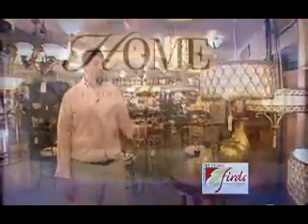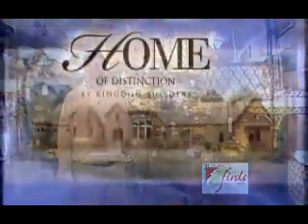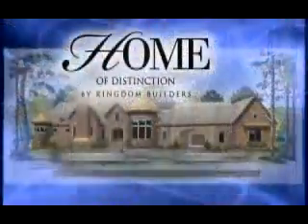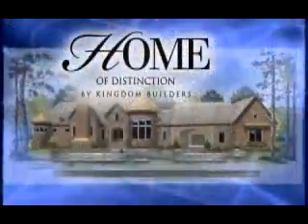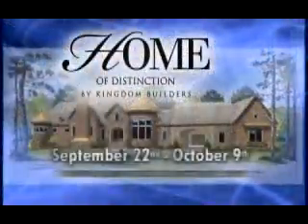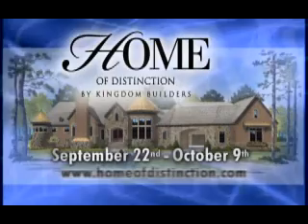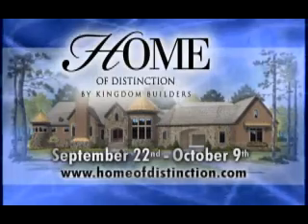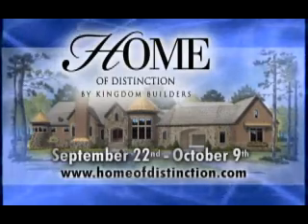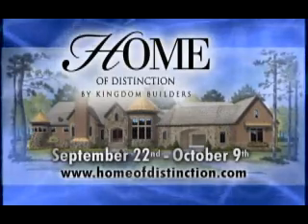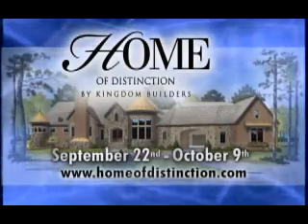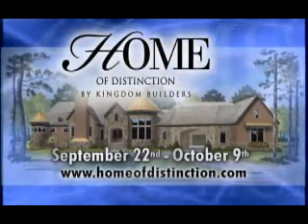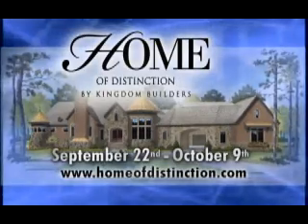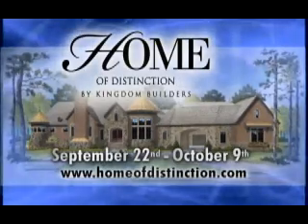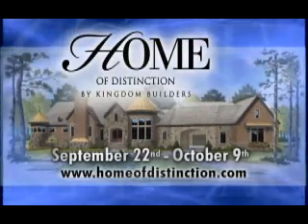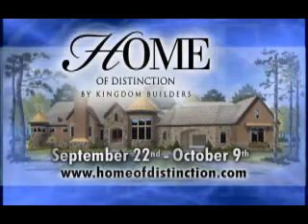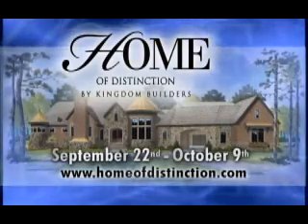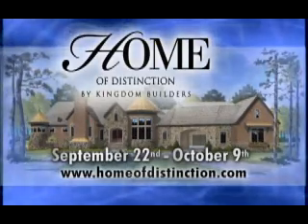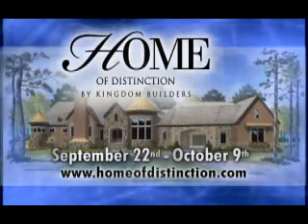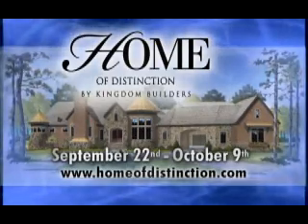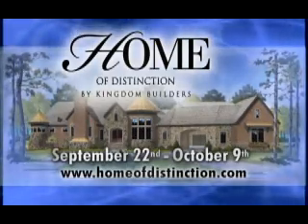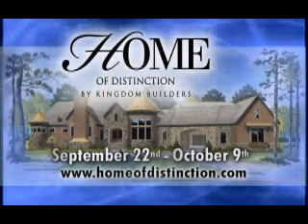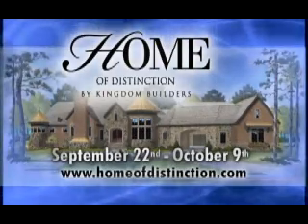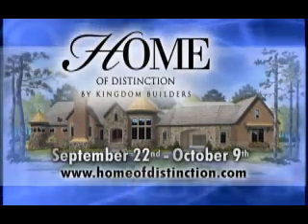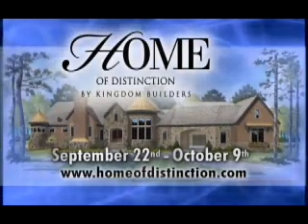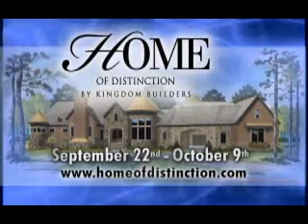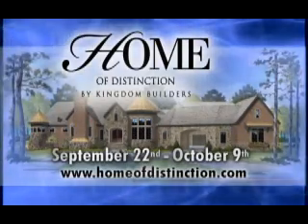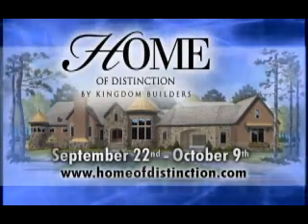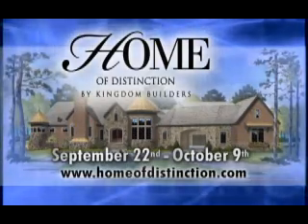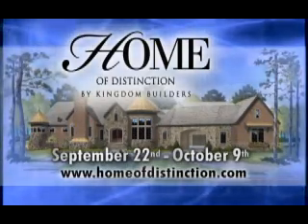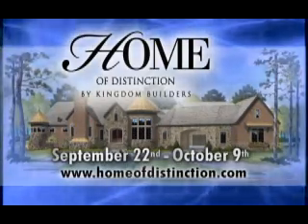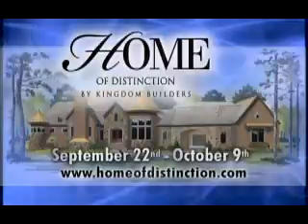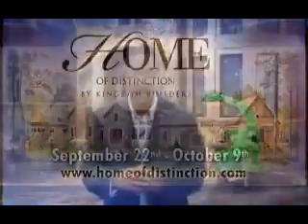Tours are available September 22nd through October 9th. Learn more at homeofdistinction.com and click Charlotte.